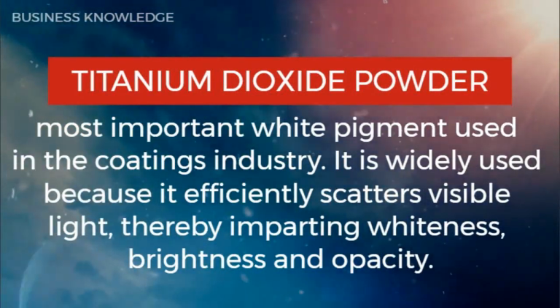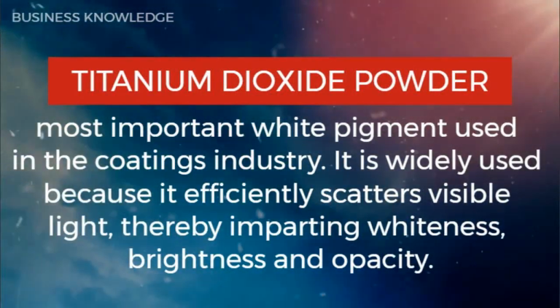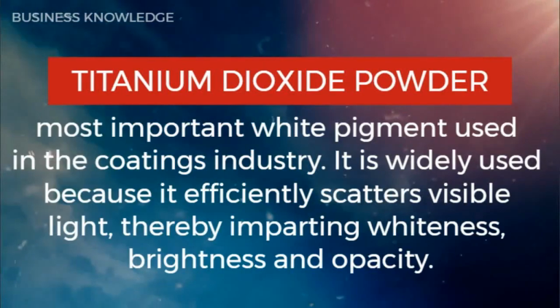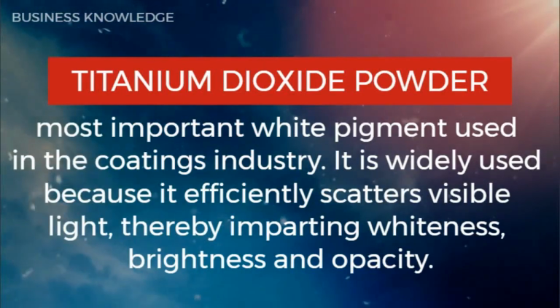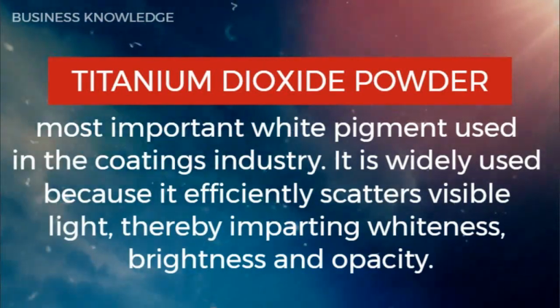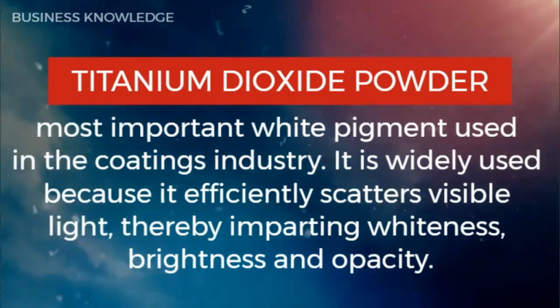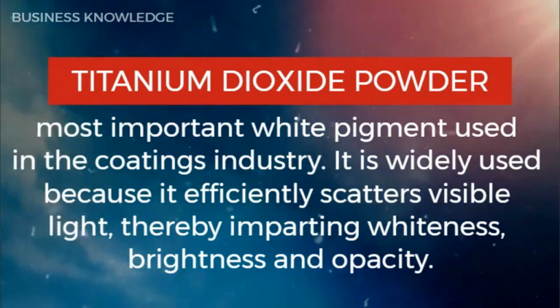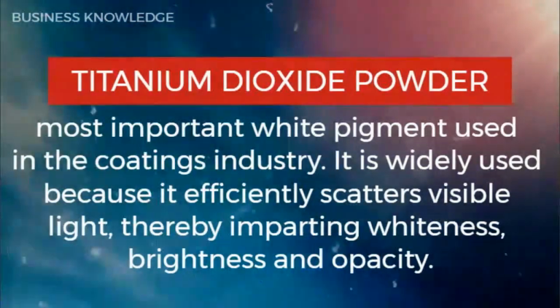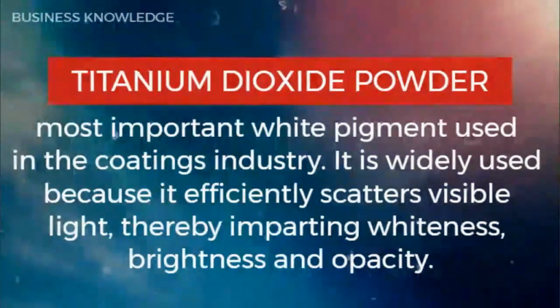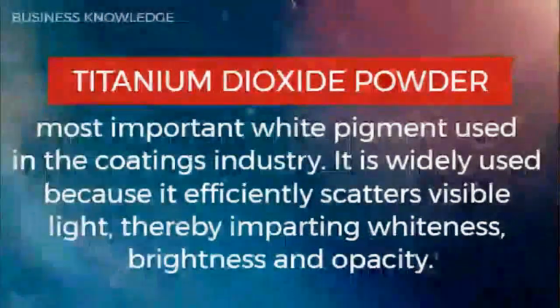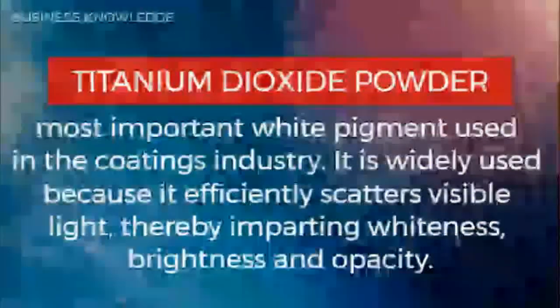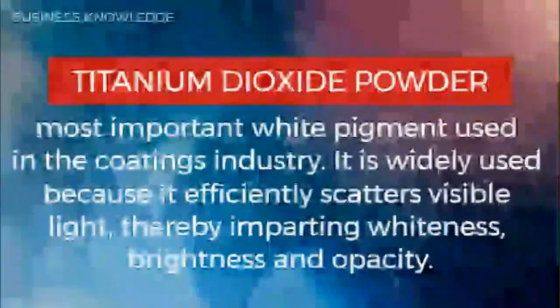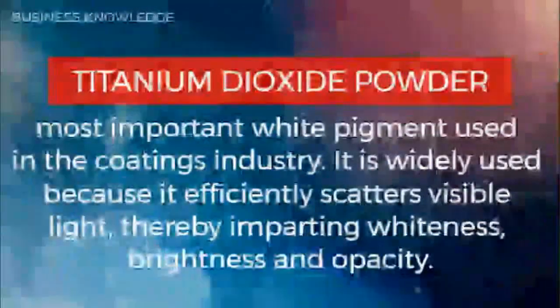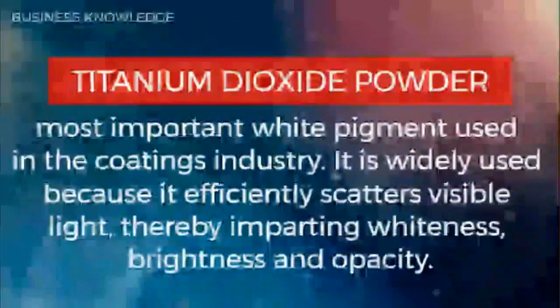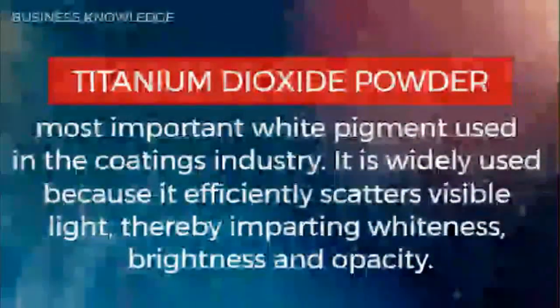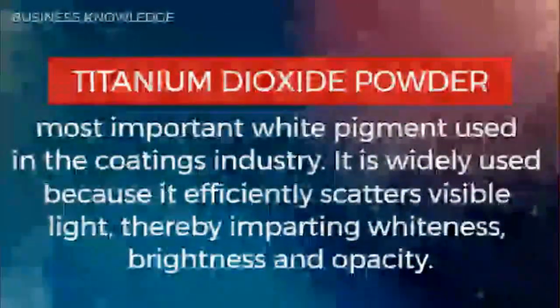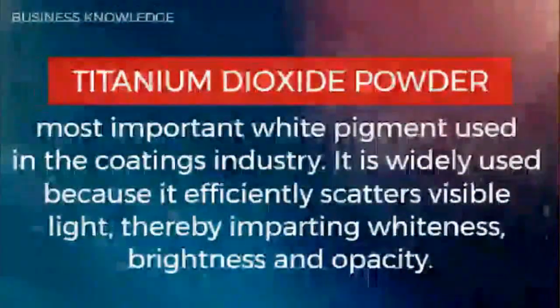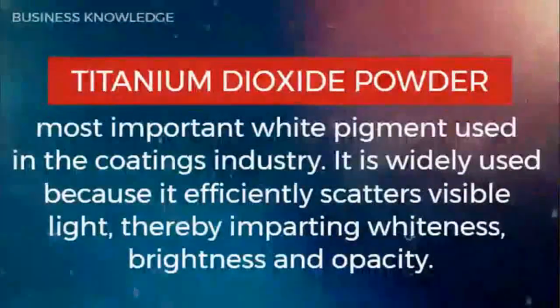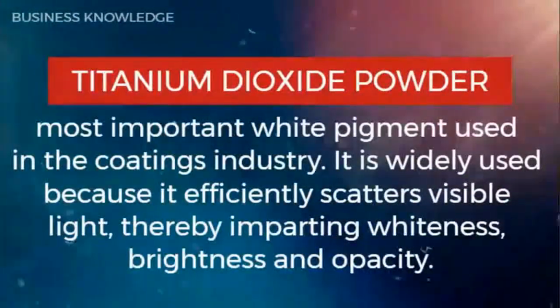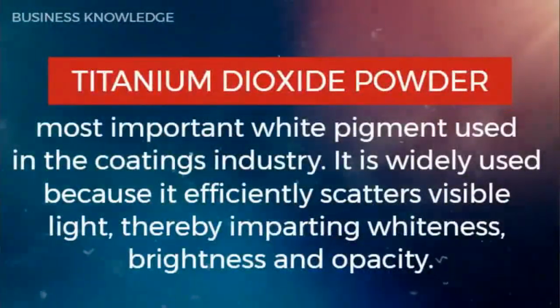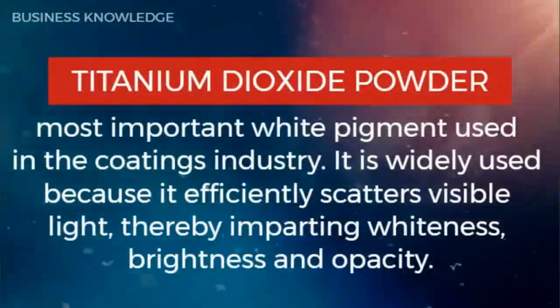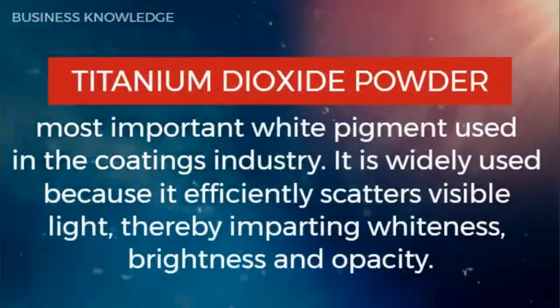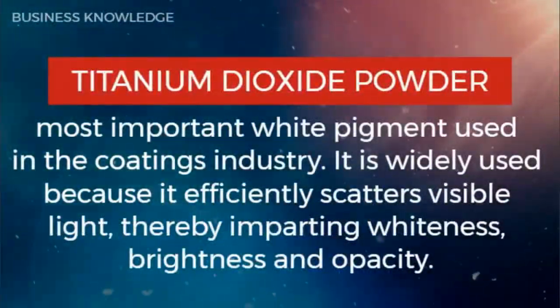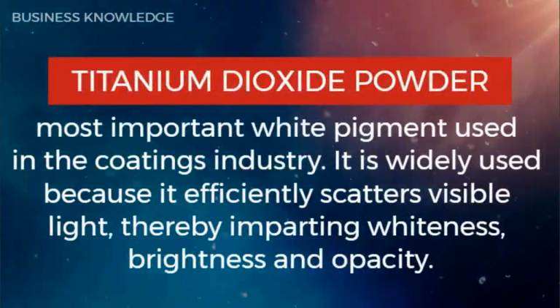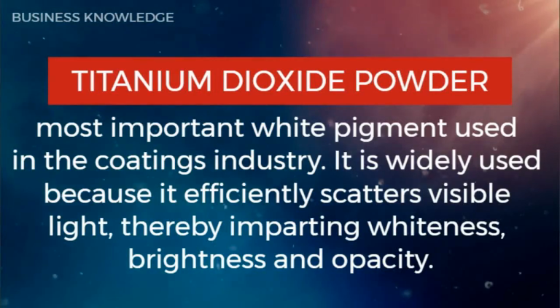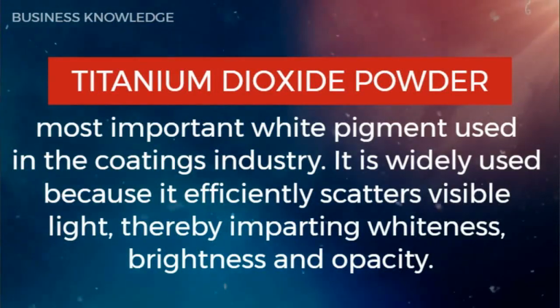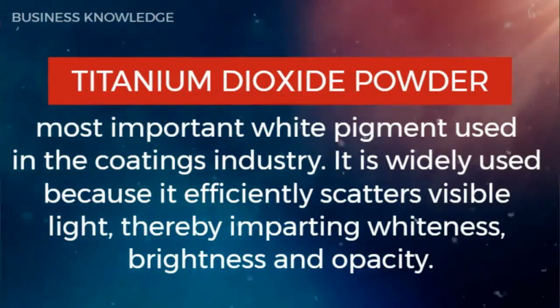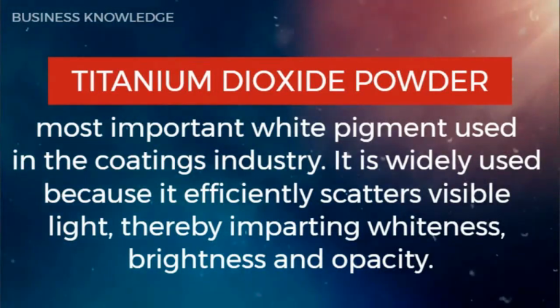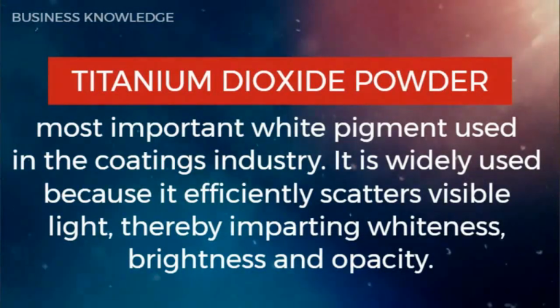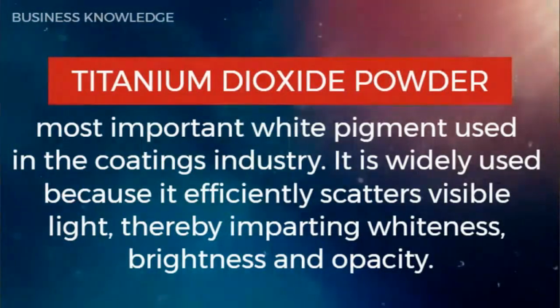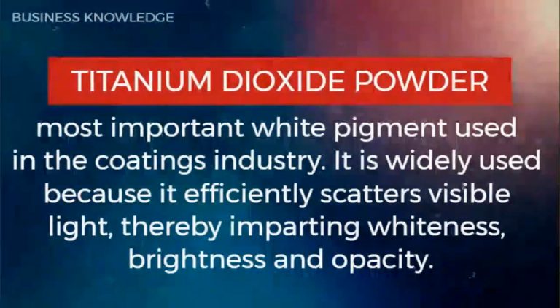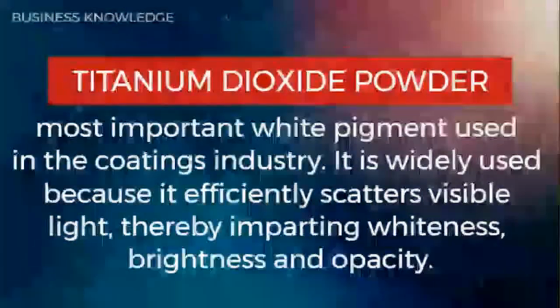Titanium dioxide powder is the most important white pigment used in the coatings industry. It is widely used because it efficiently scatters visible light, thereby imparting whiteness, brightness, and opacity.